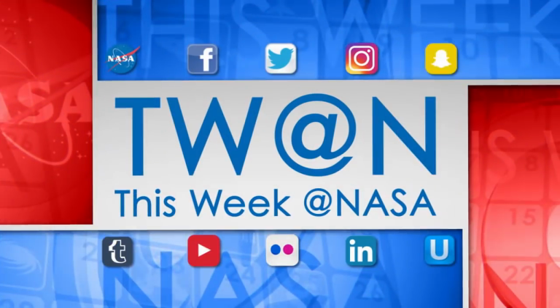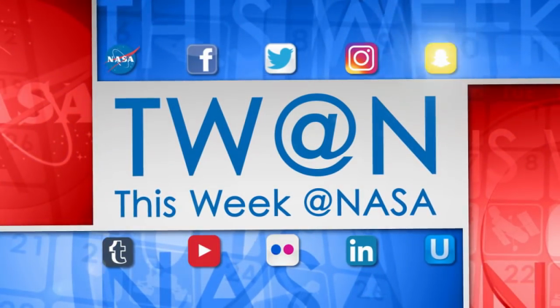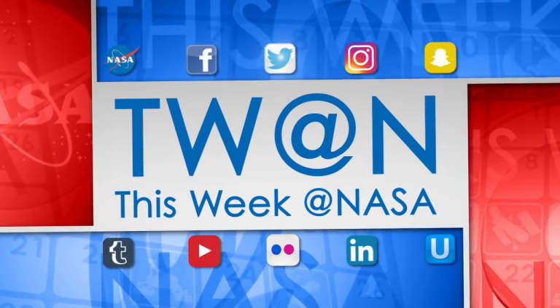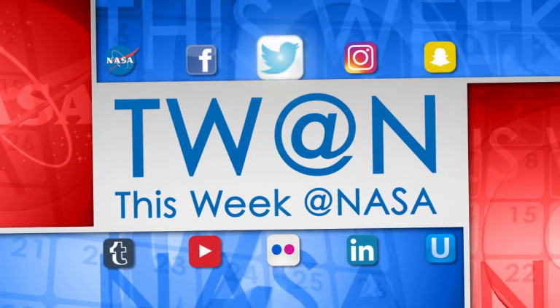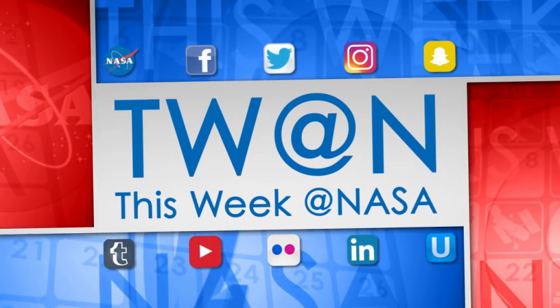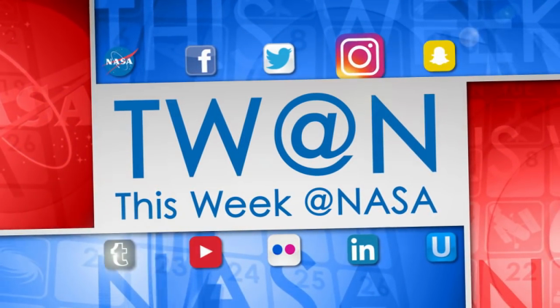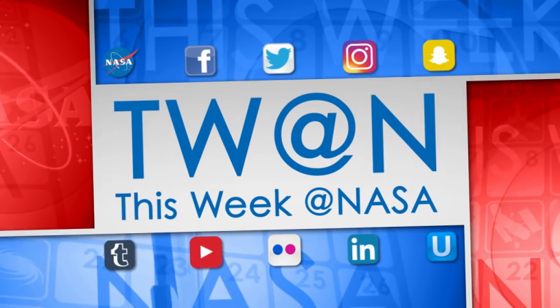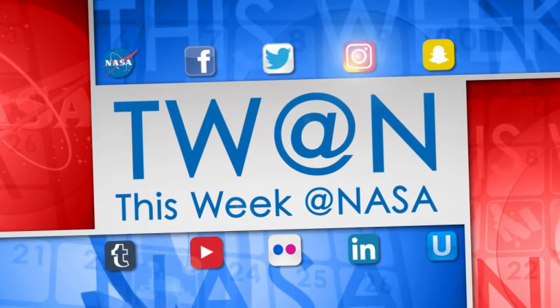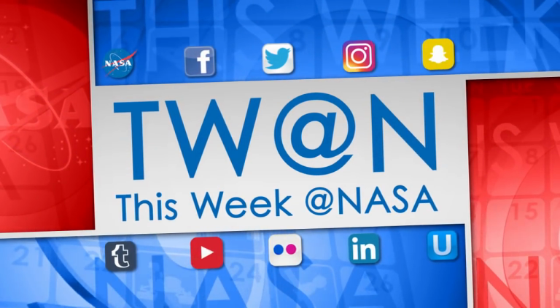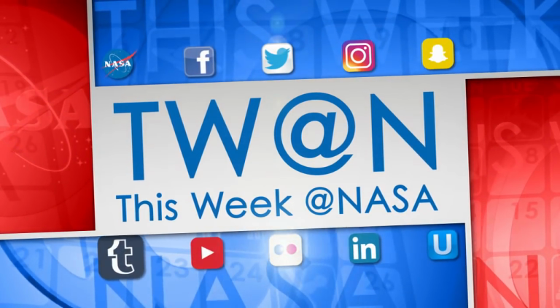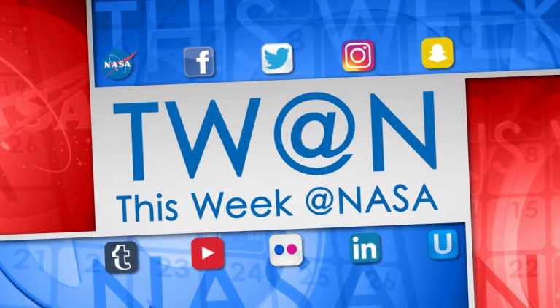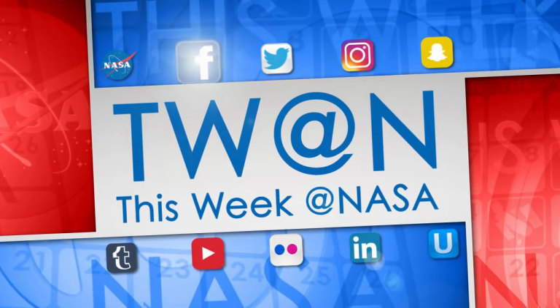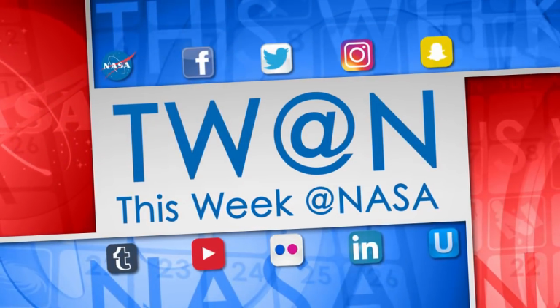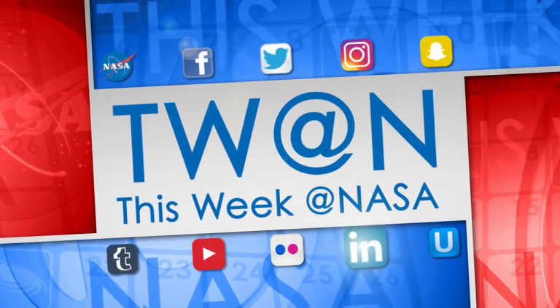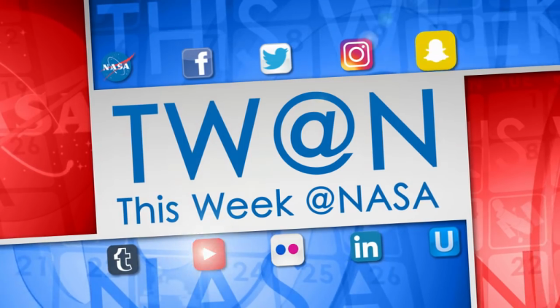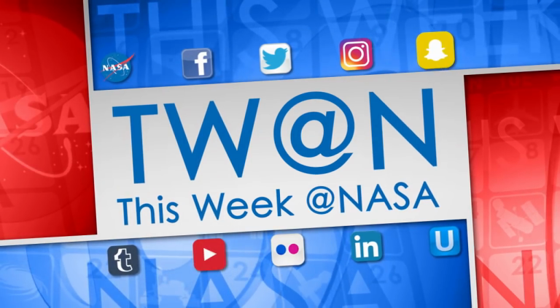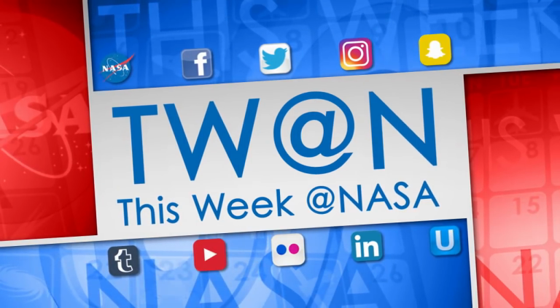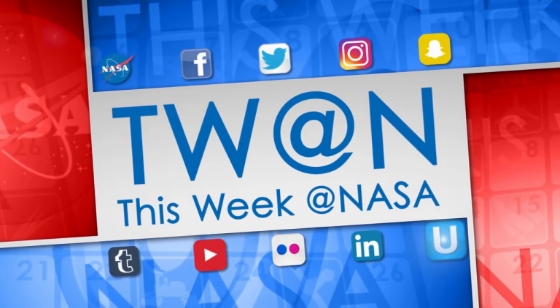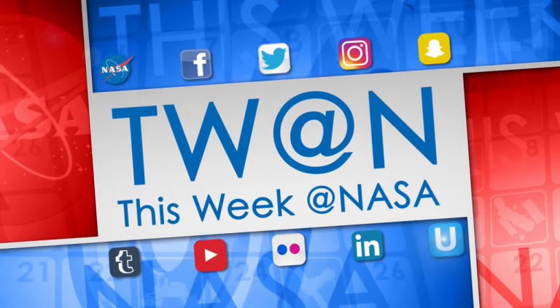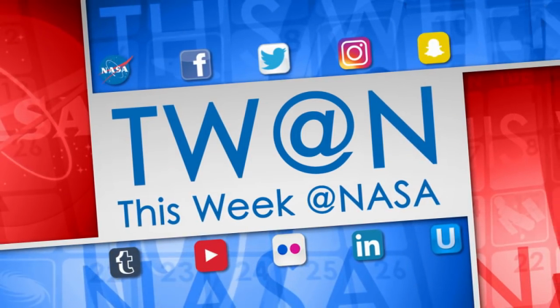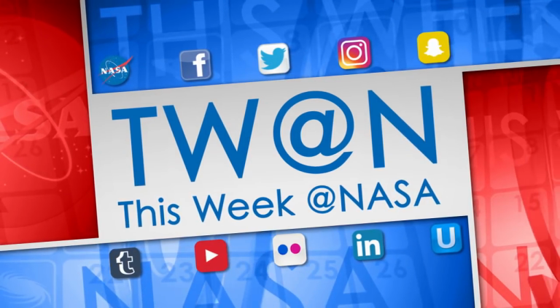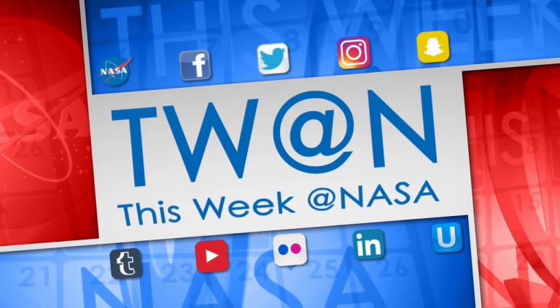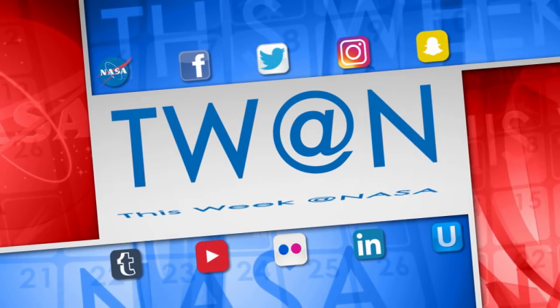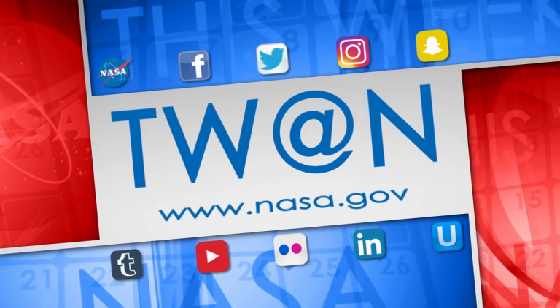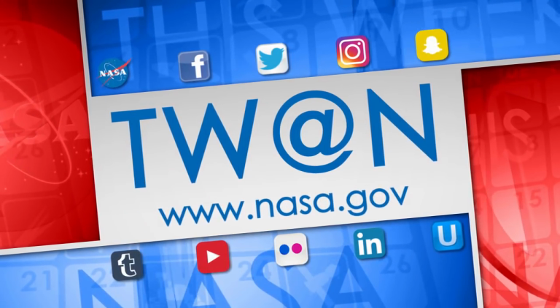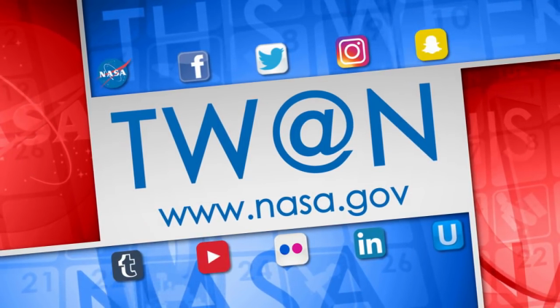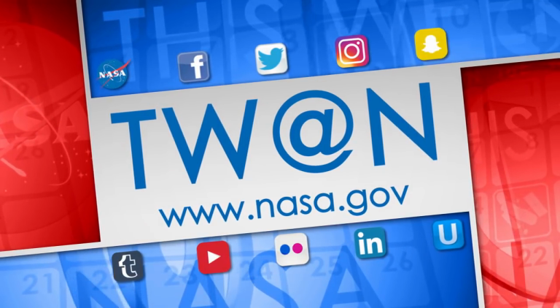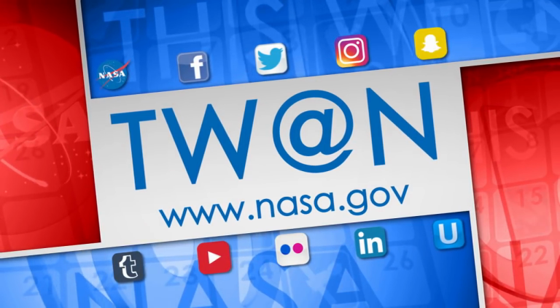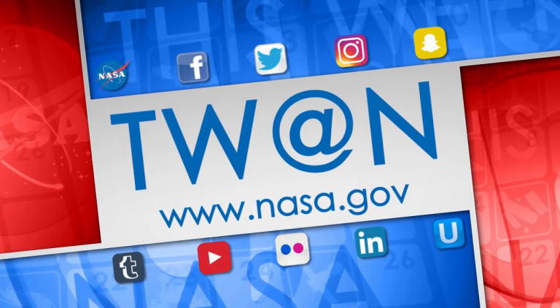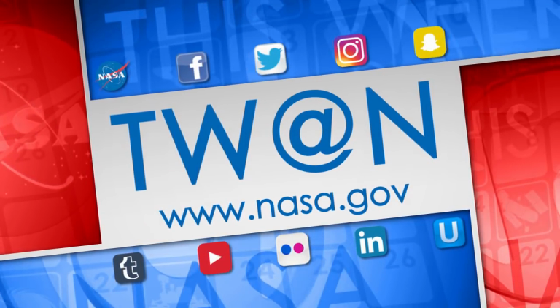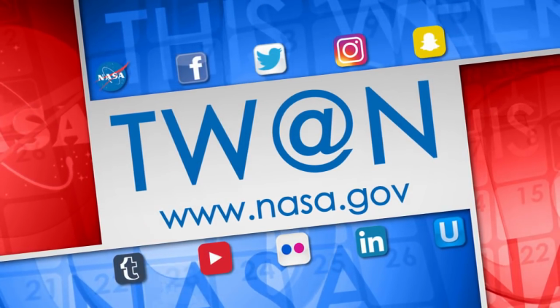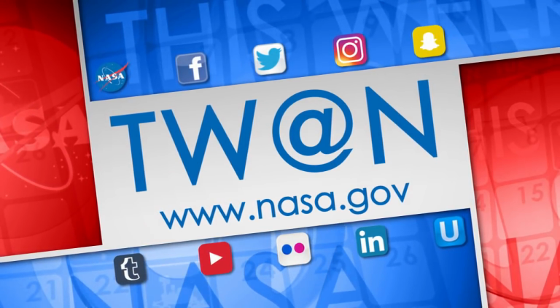And that's what's up this week at NASA. For more on these and other stories, follow us on the web at www.nasa.gov.